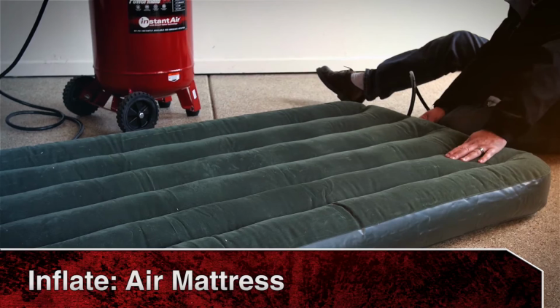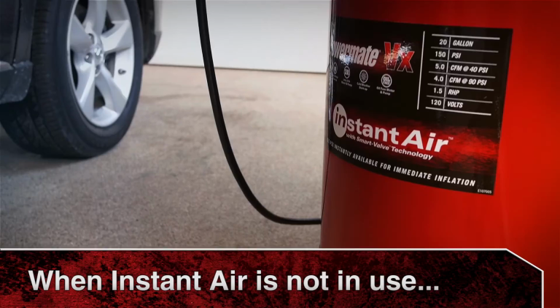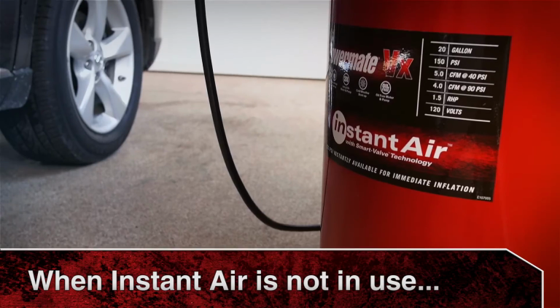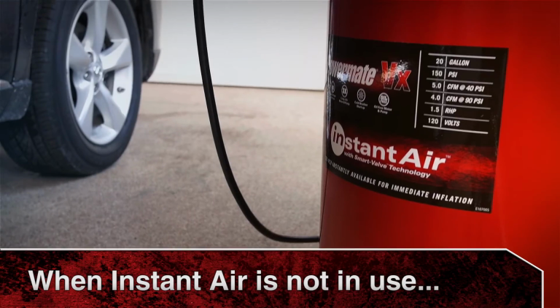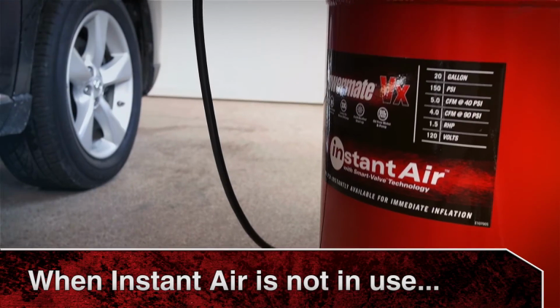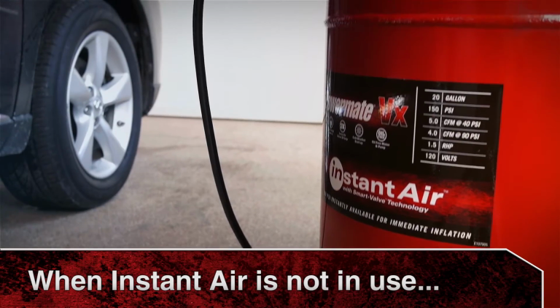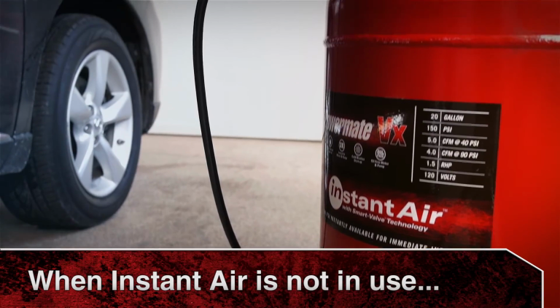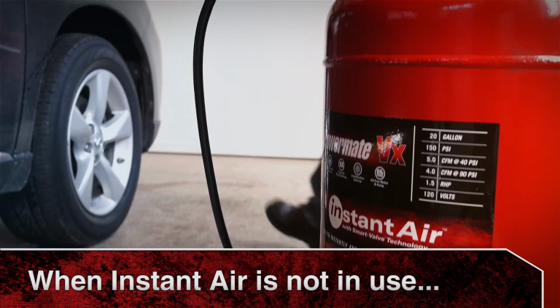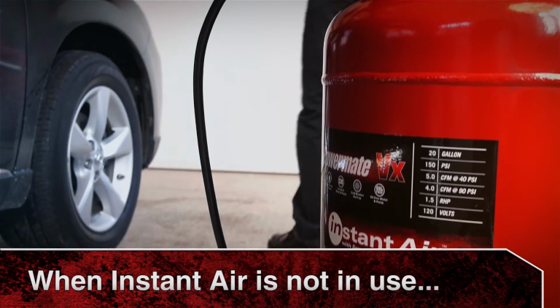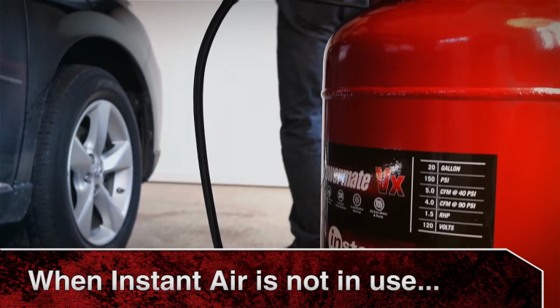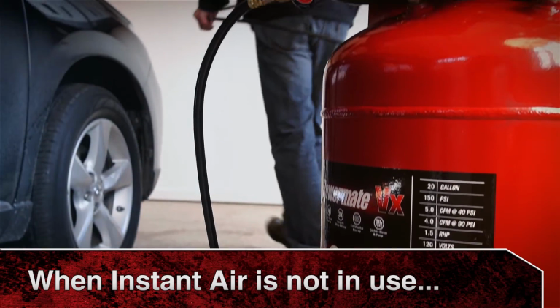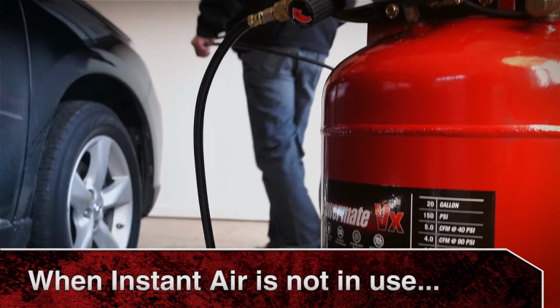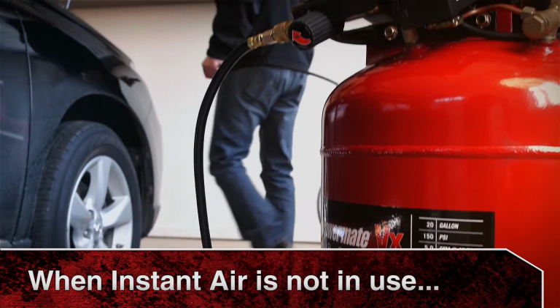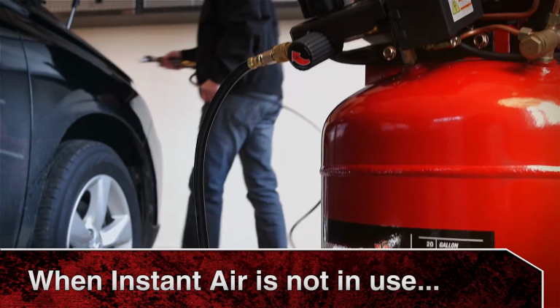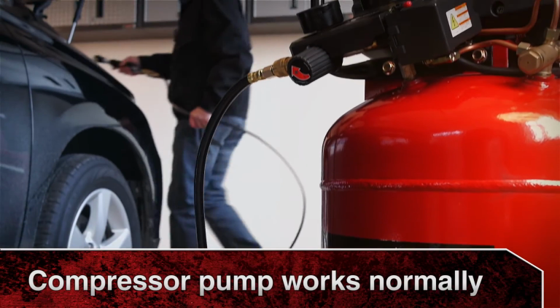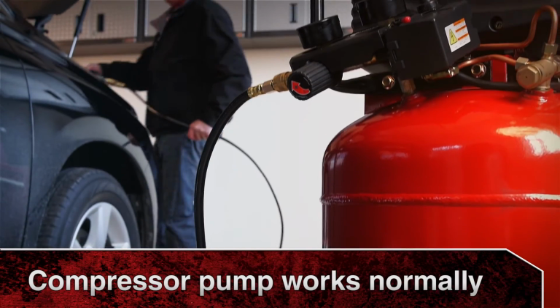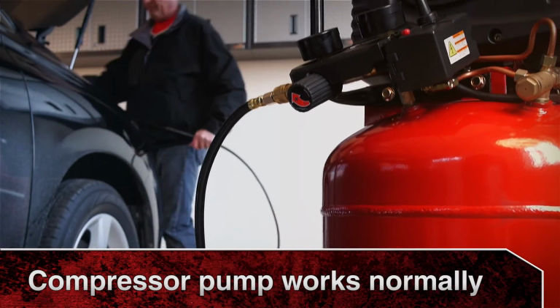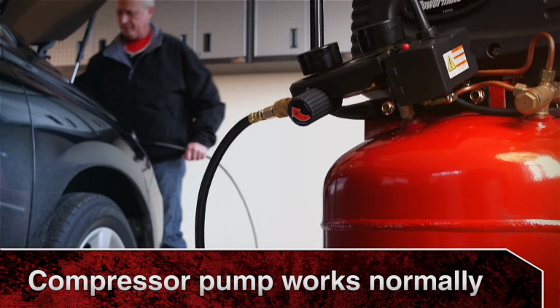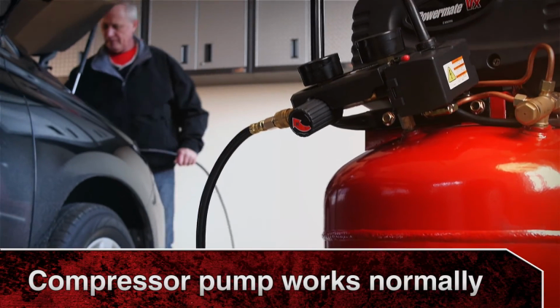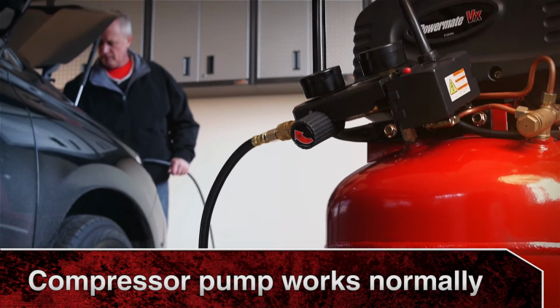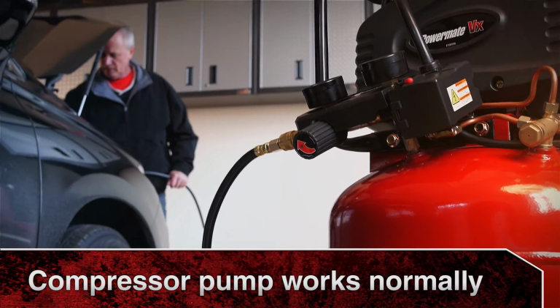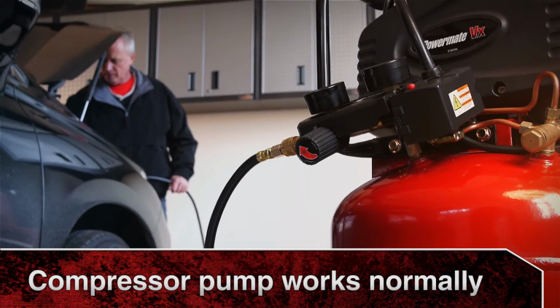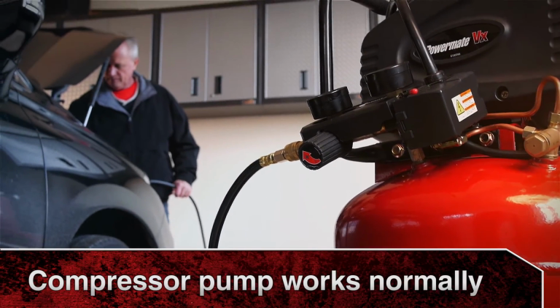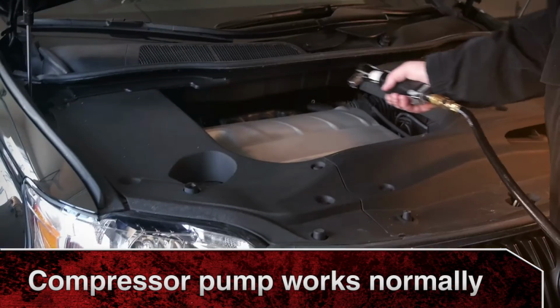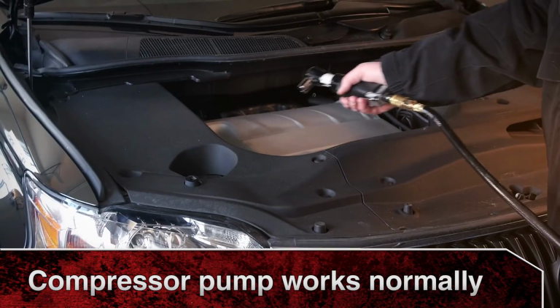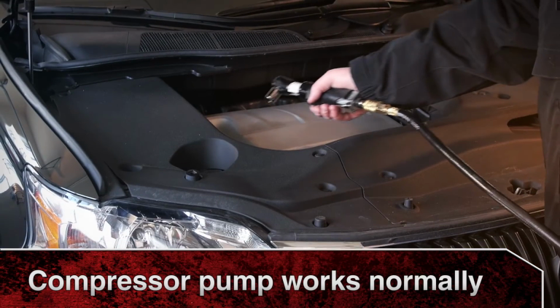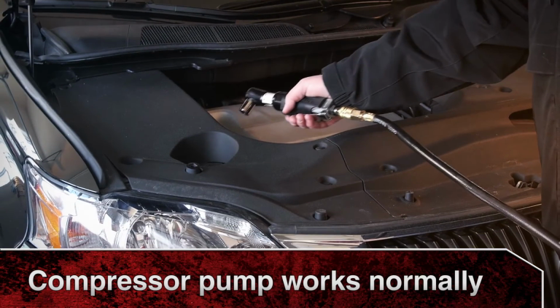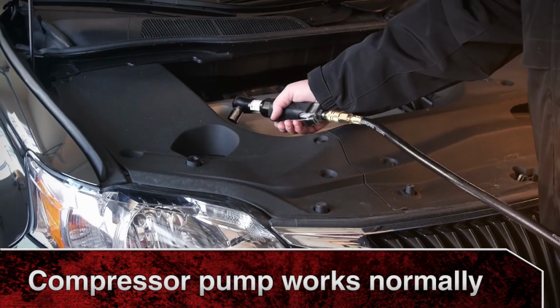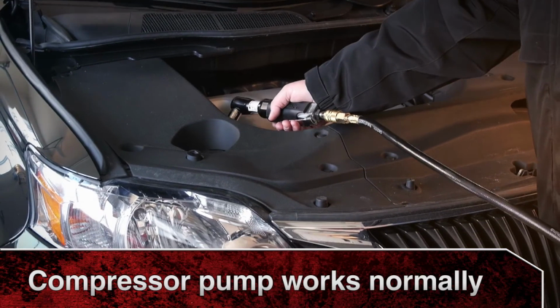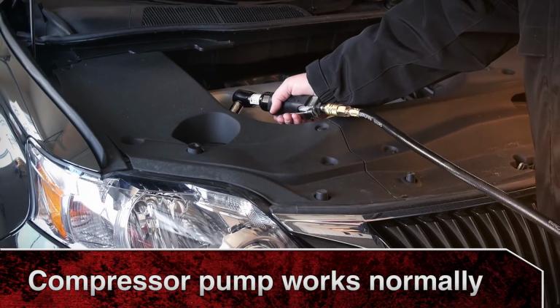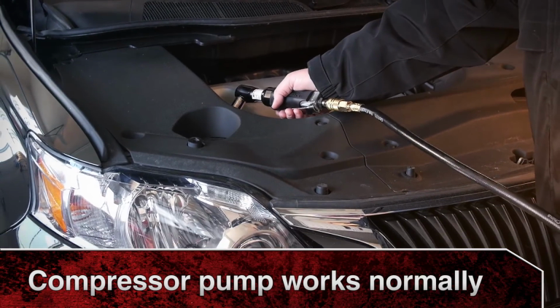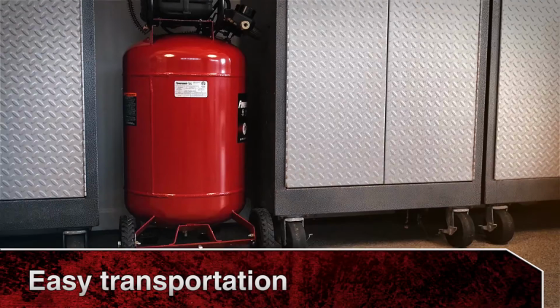When instant air is not in use, the valve design switches to a lower pressure check valve, allowing the pump to work under normal conditions.